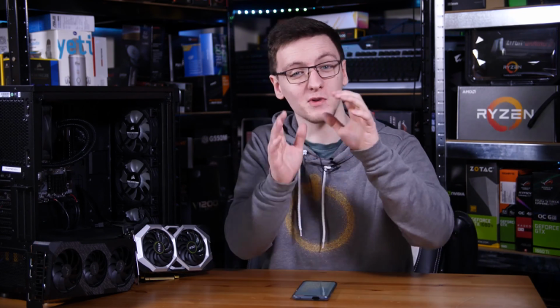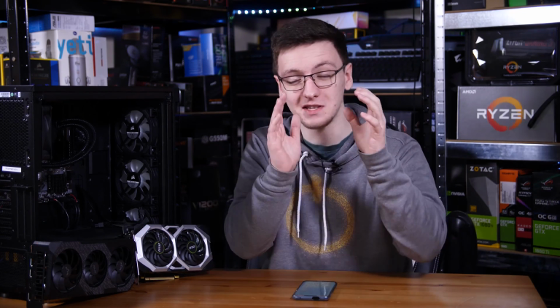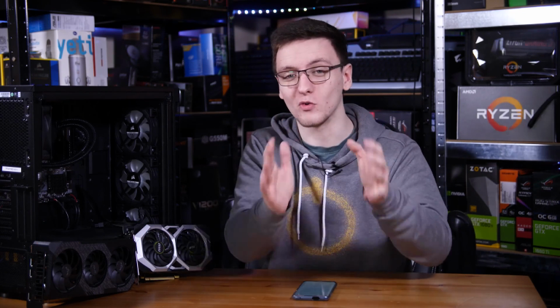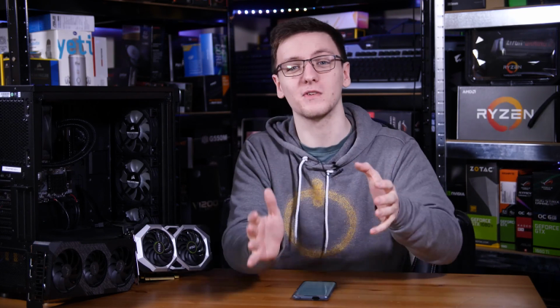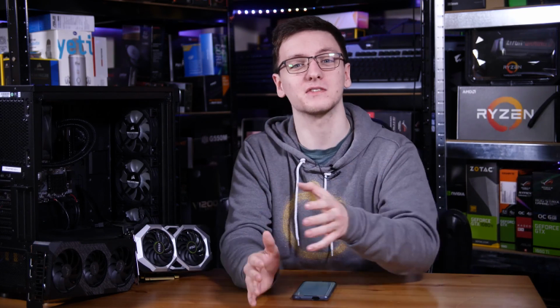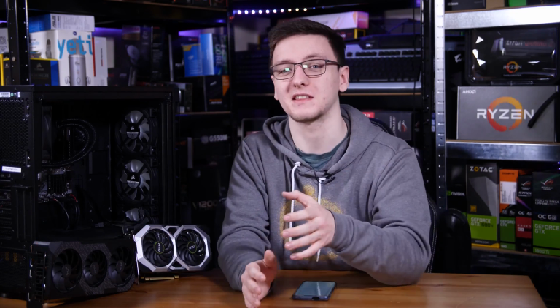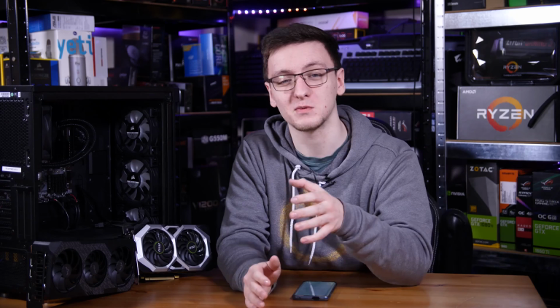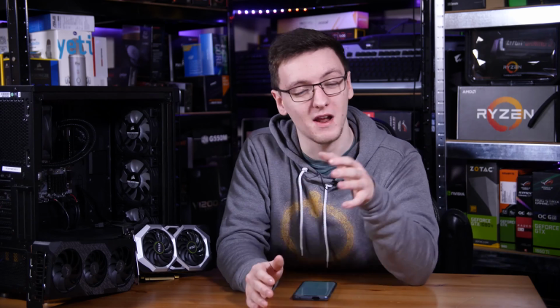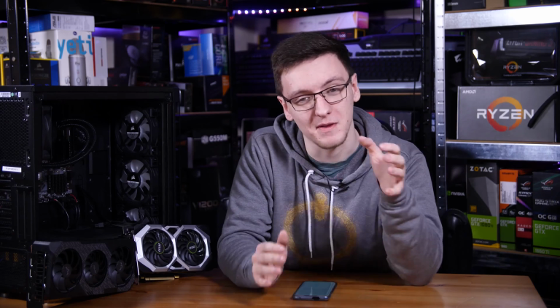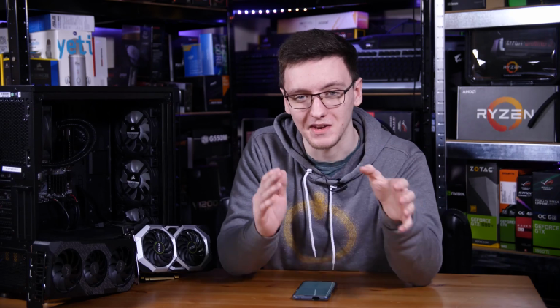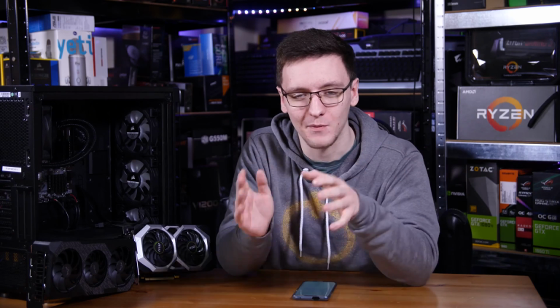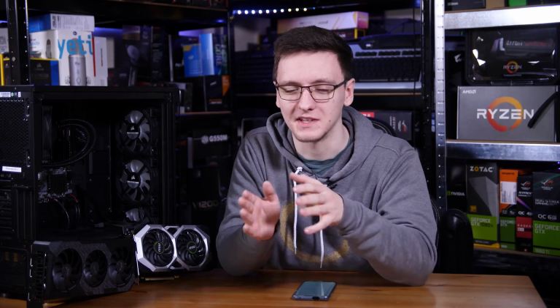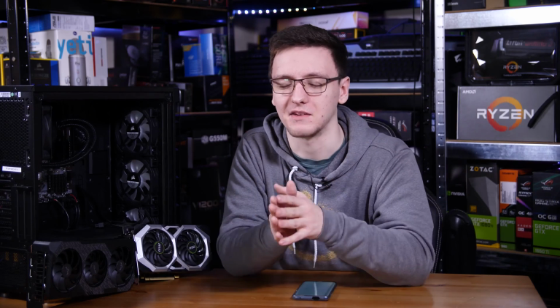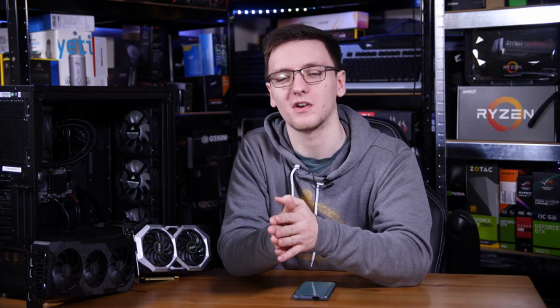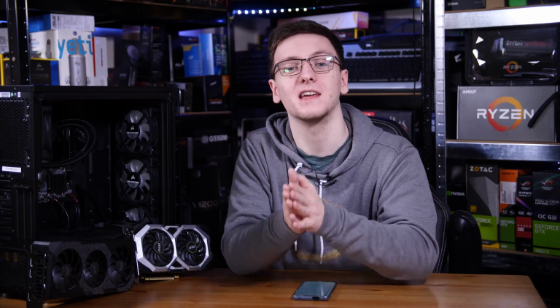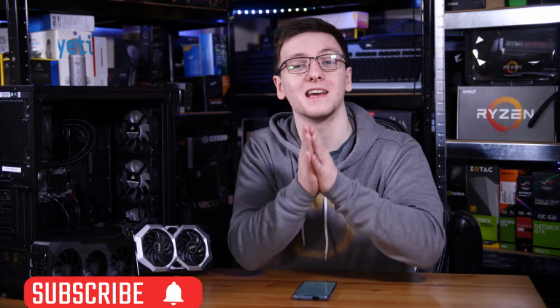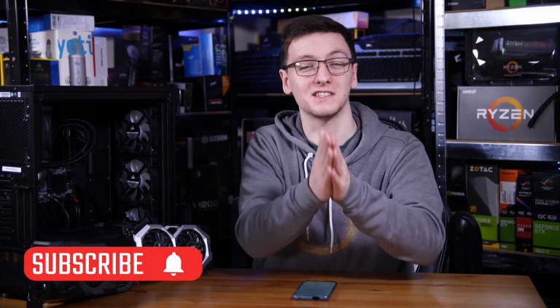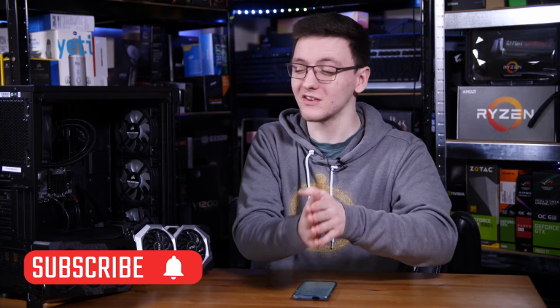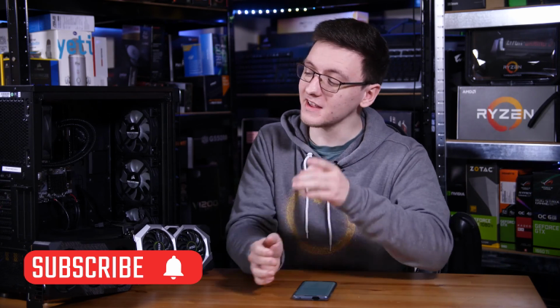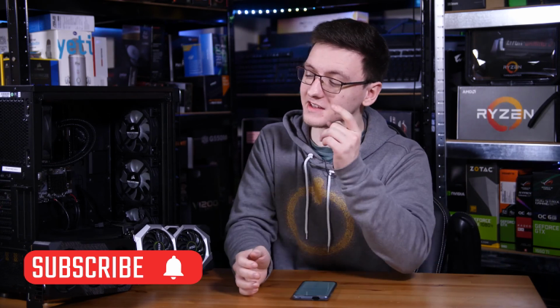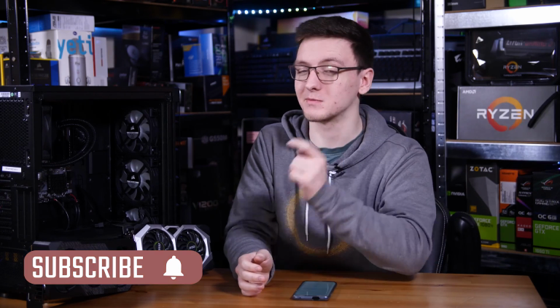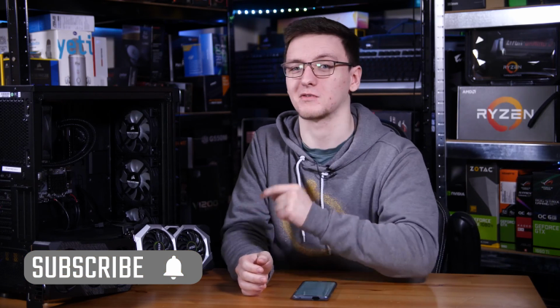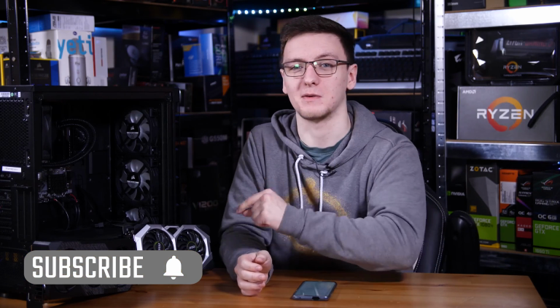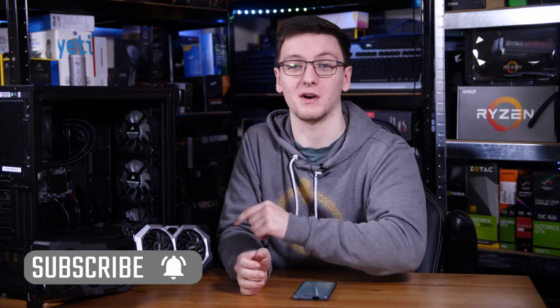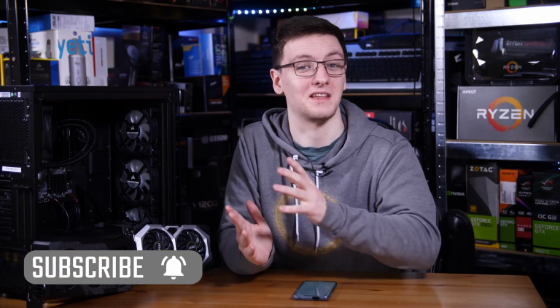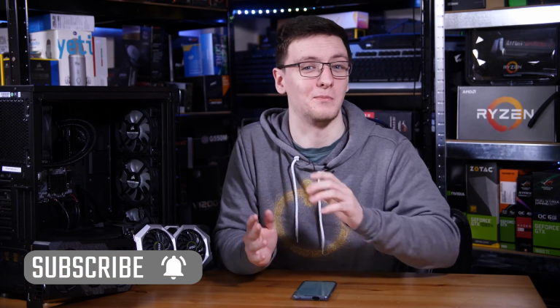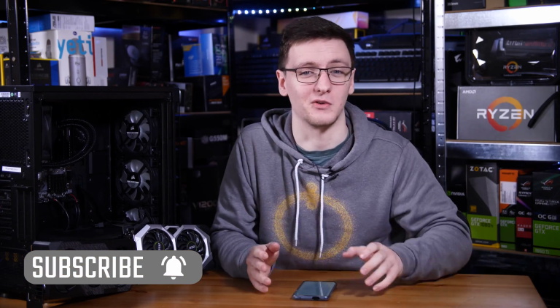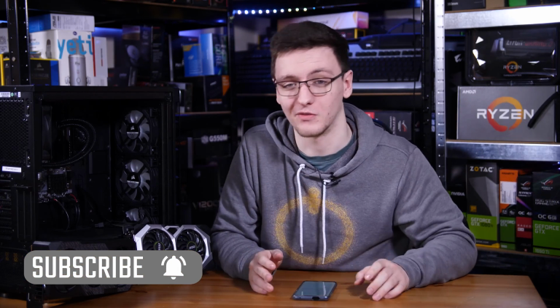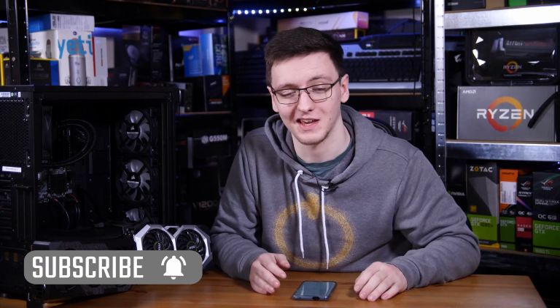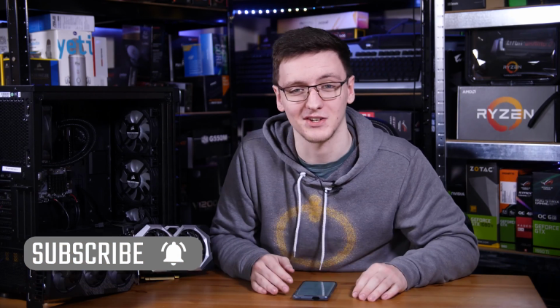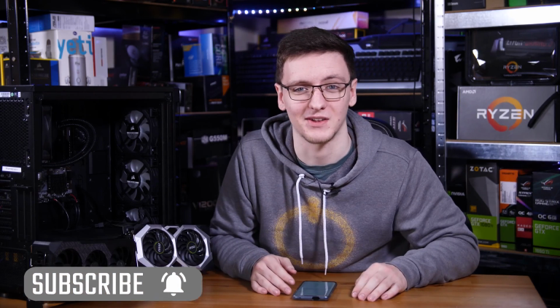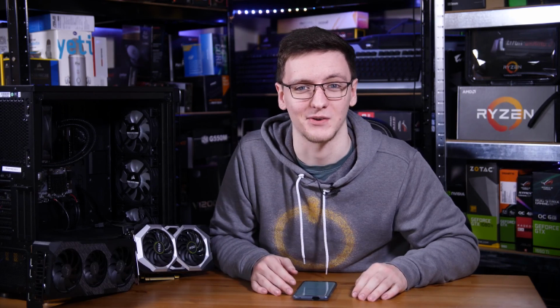If you want to see more videos like this one every Monday, Wednesday and Friday, consider hitting that subscribe button and the bell notification icon.